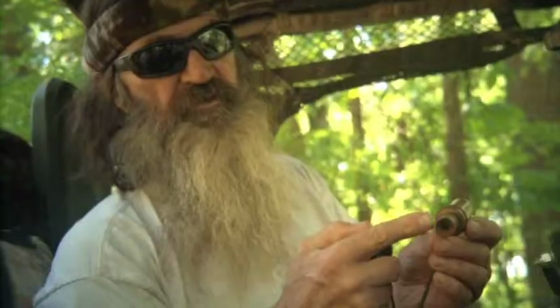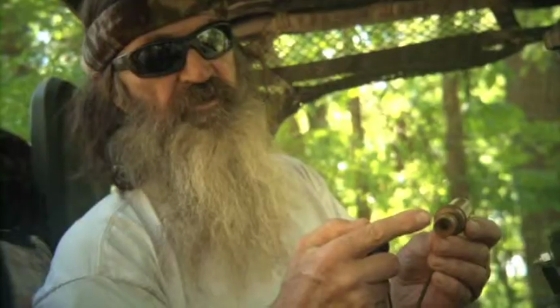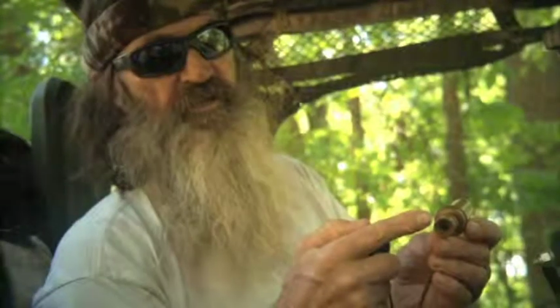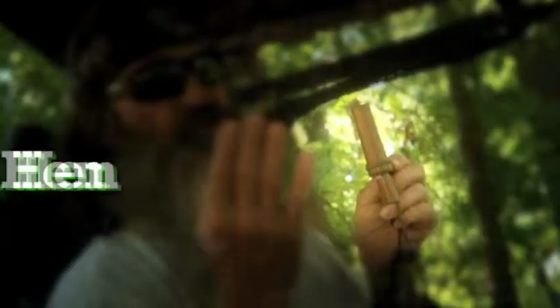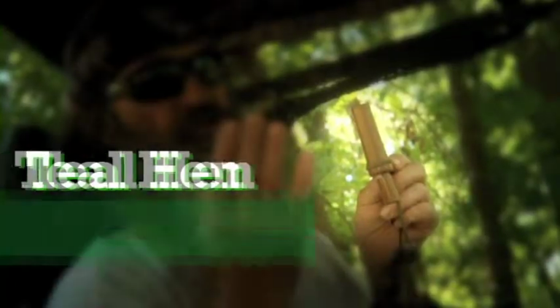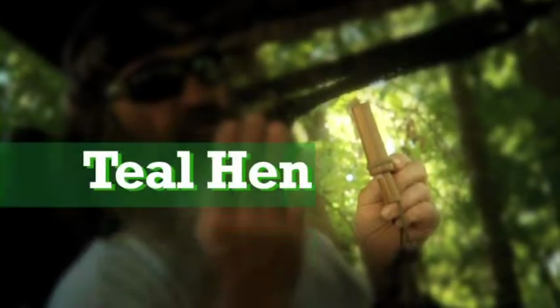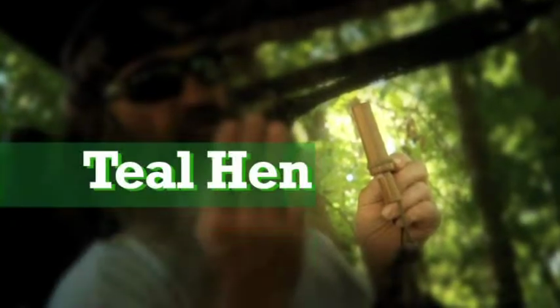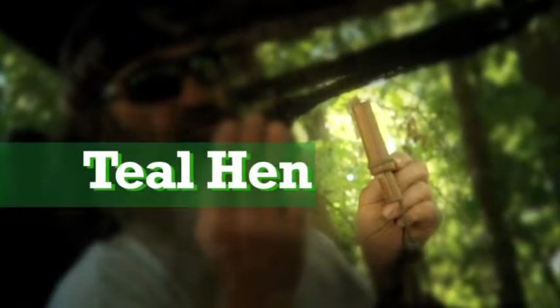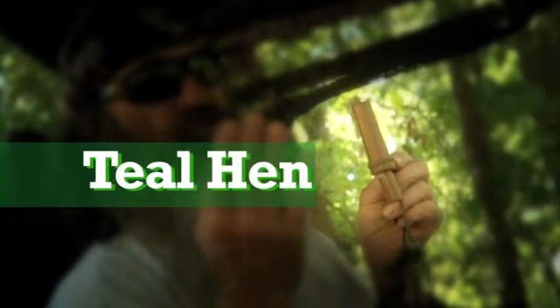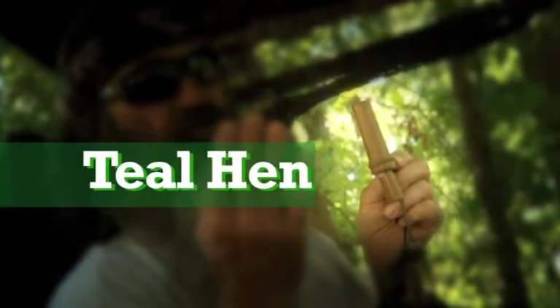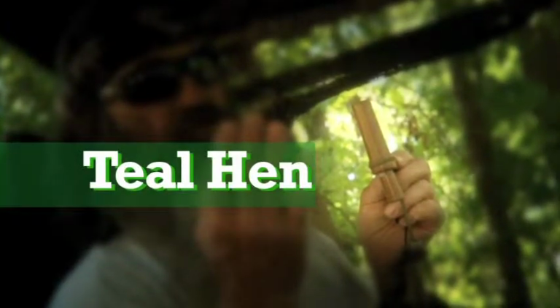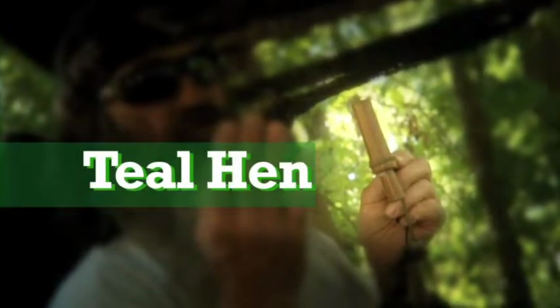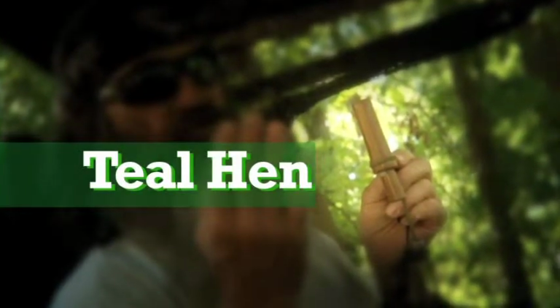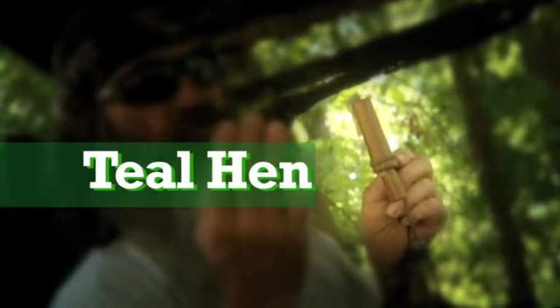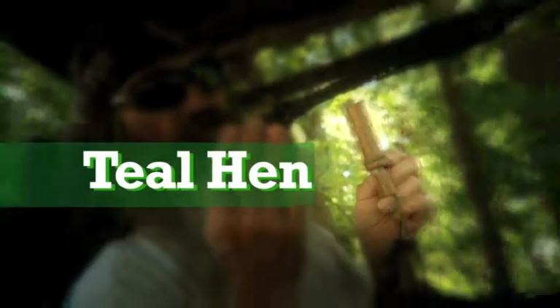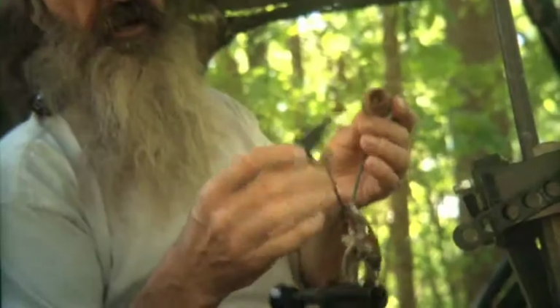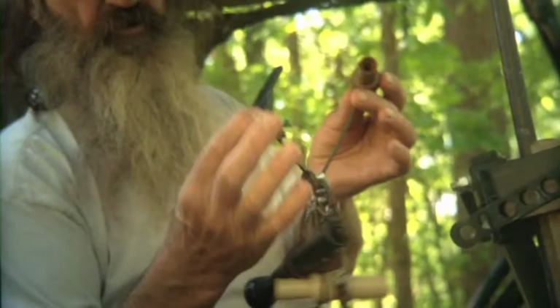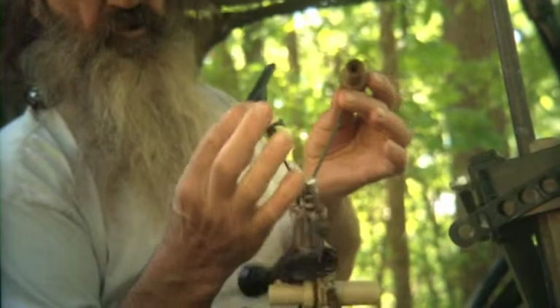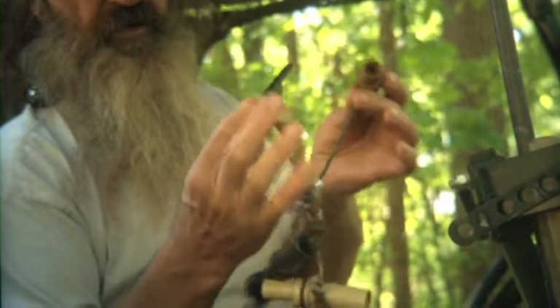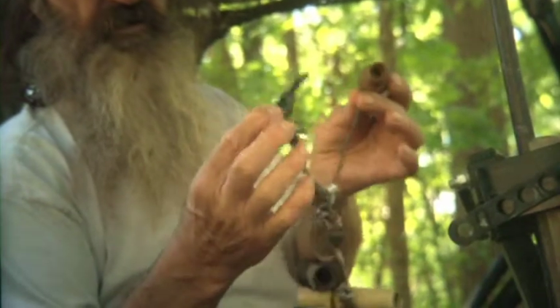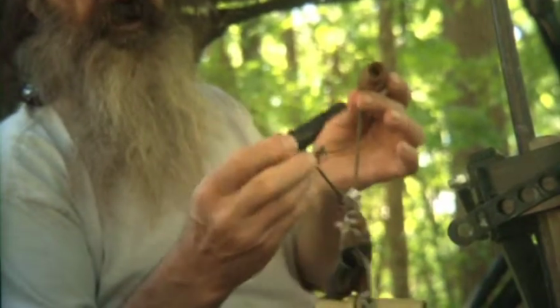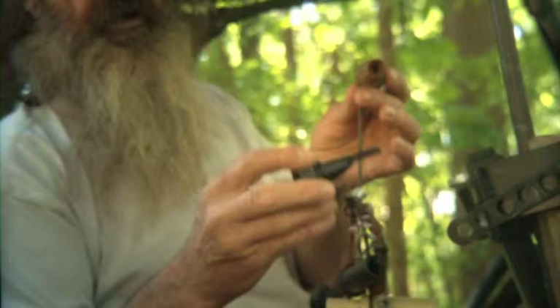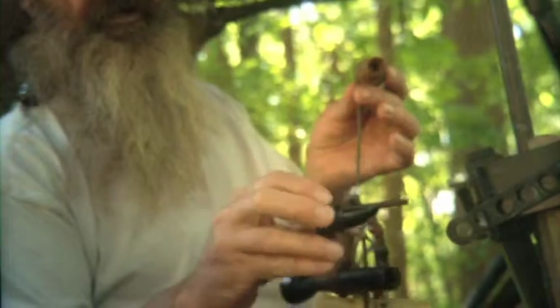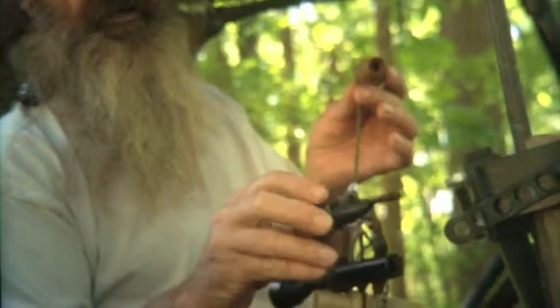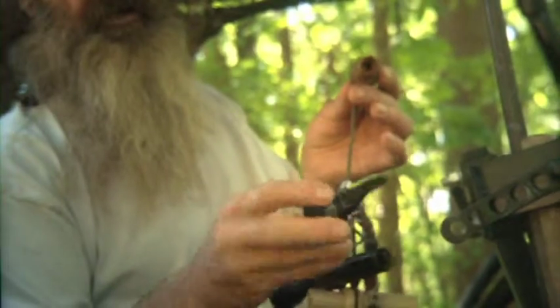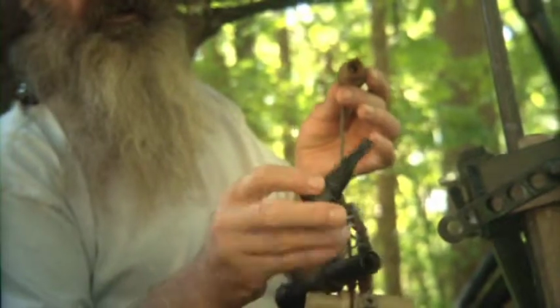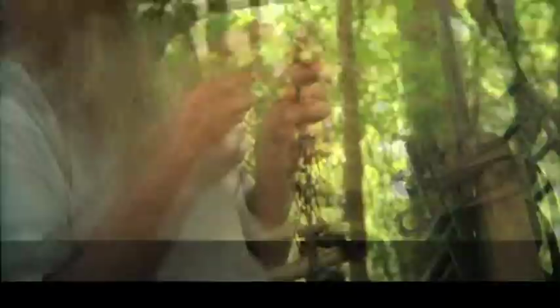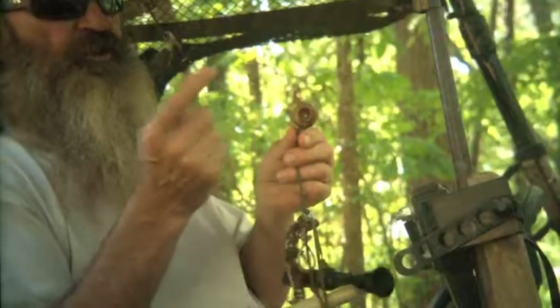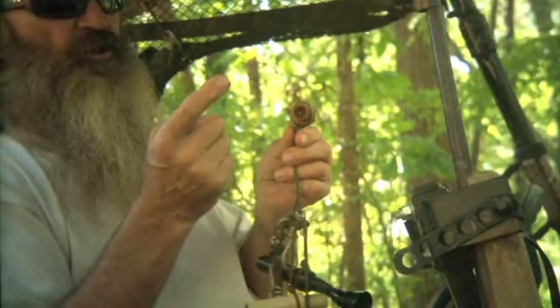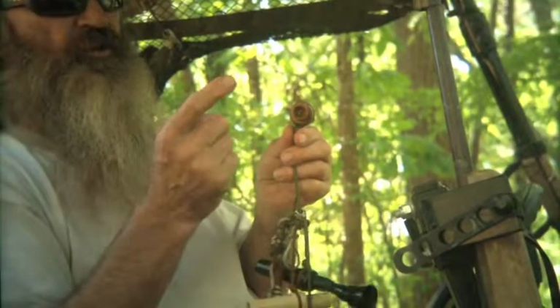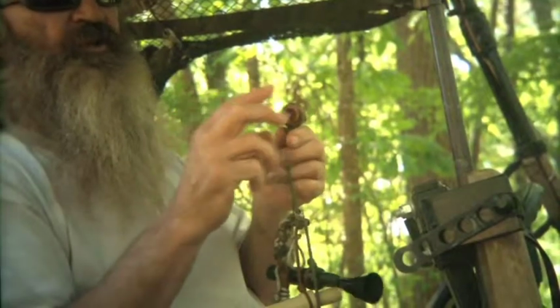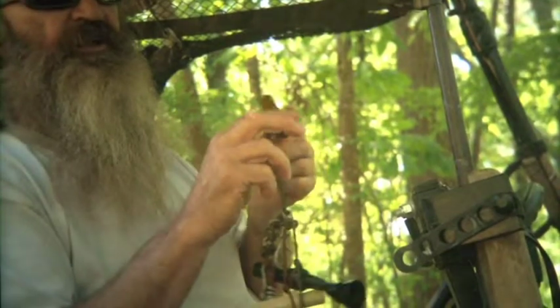This is the teal hen. You got to have both of them — you got to have the drake and the hen. Blue wing or green wing.